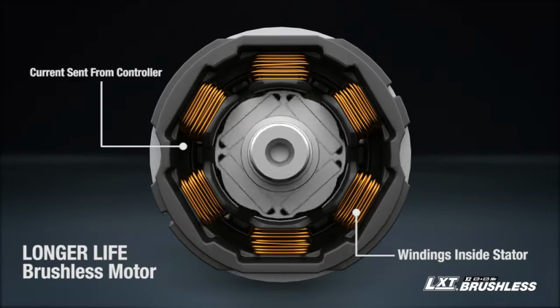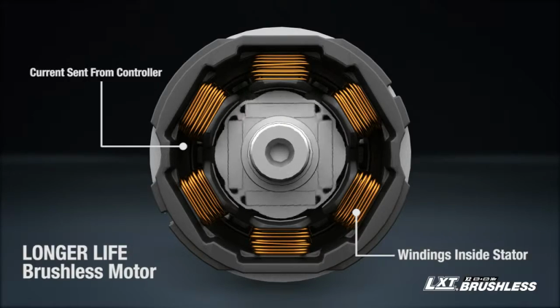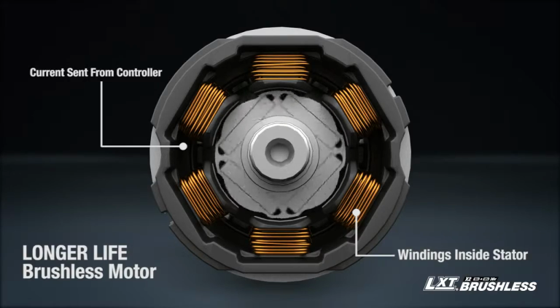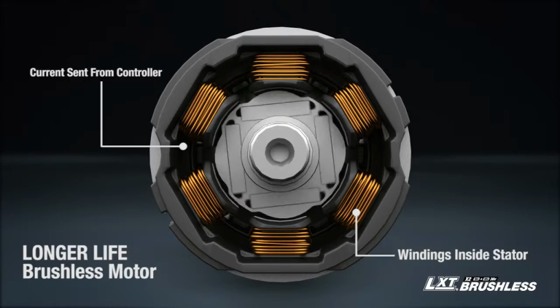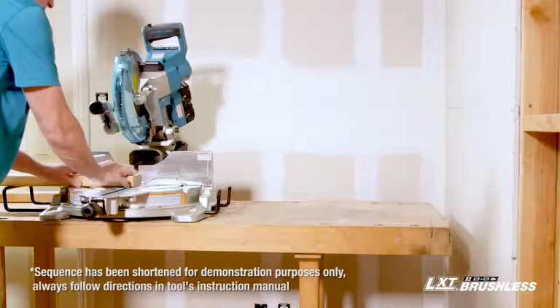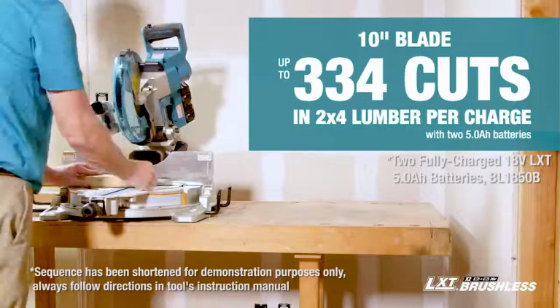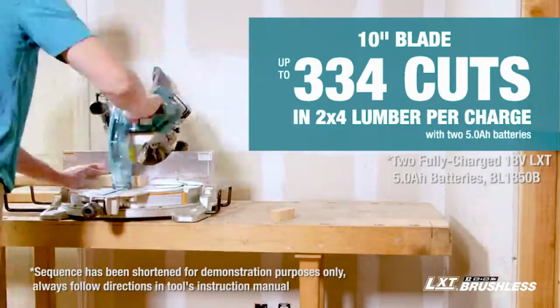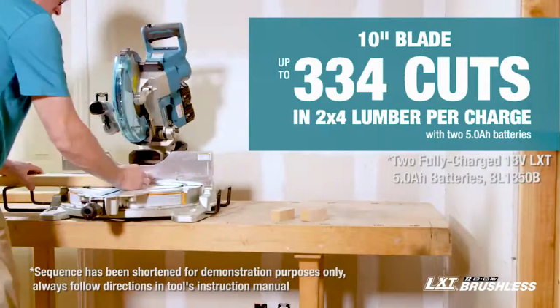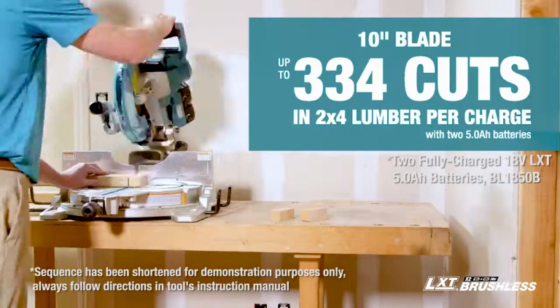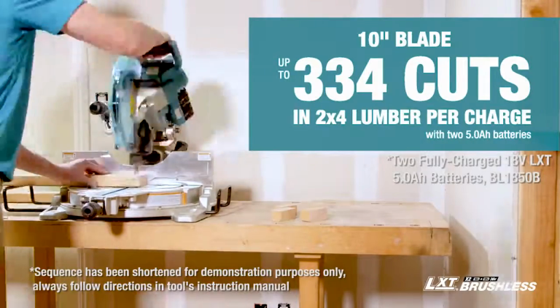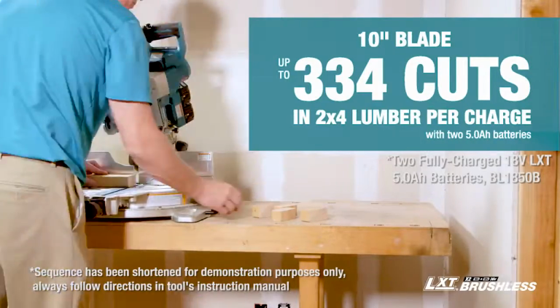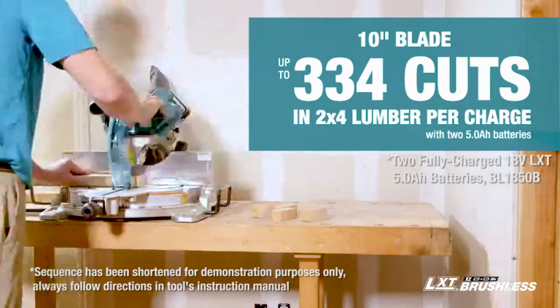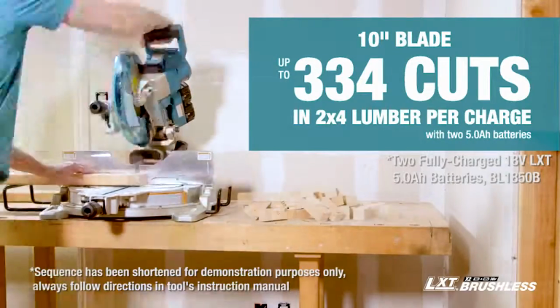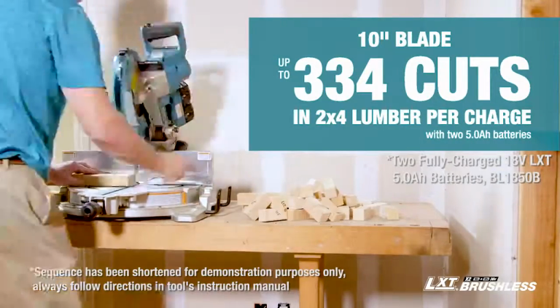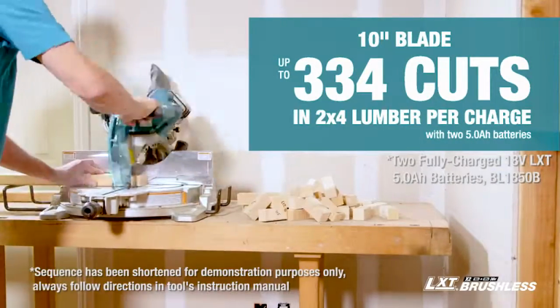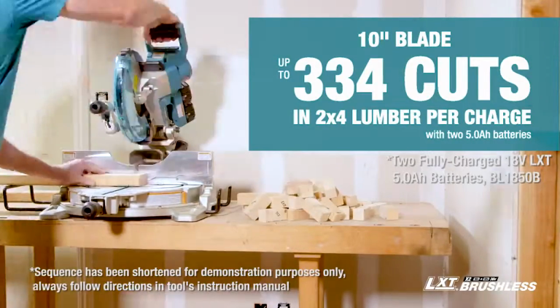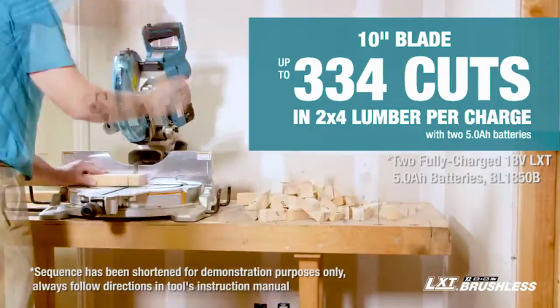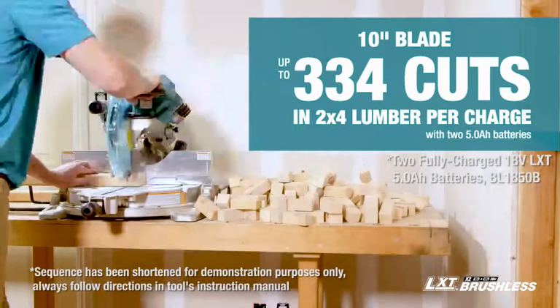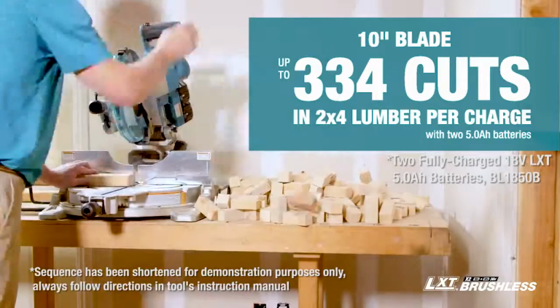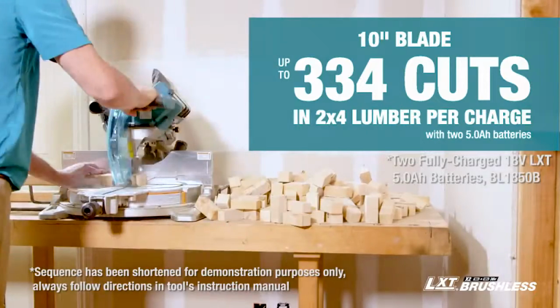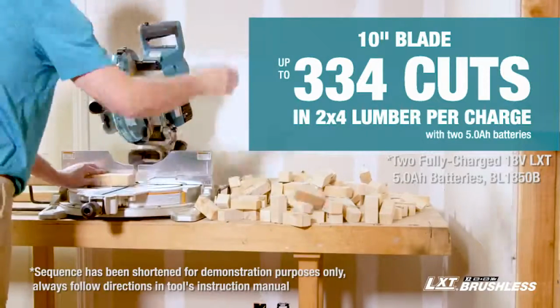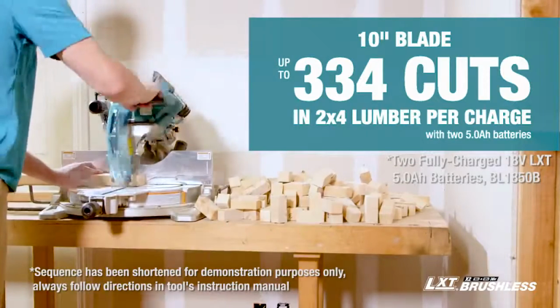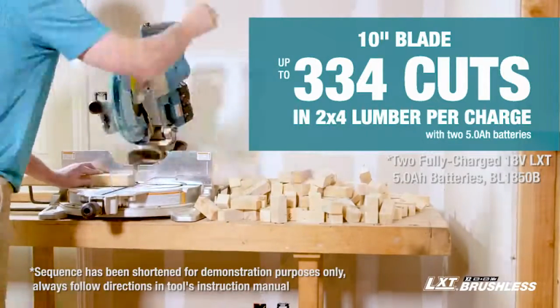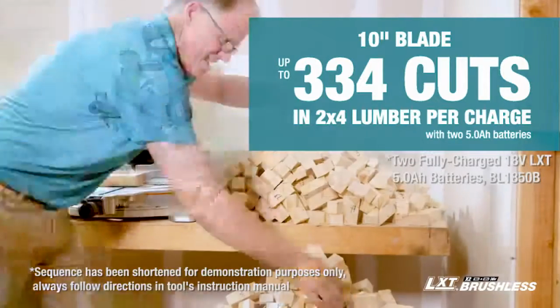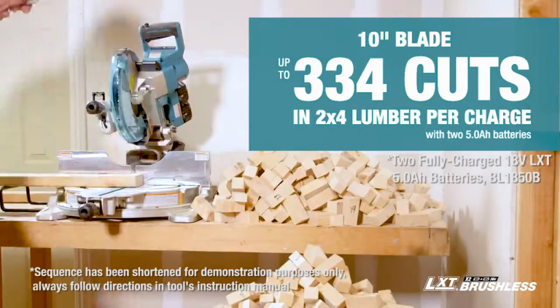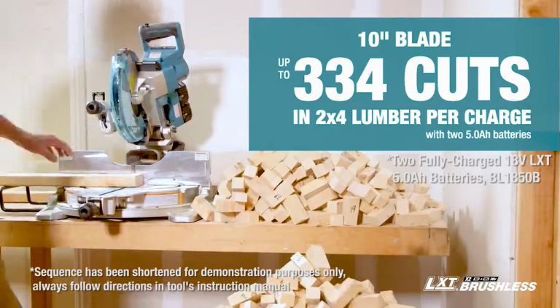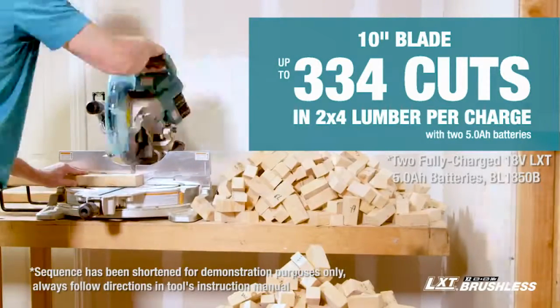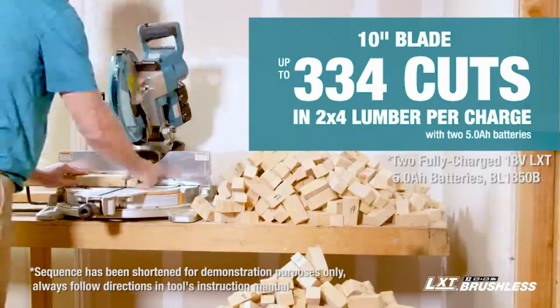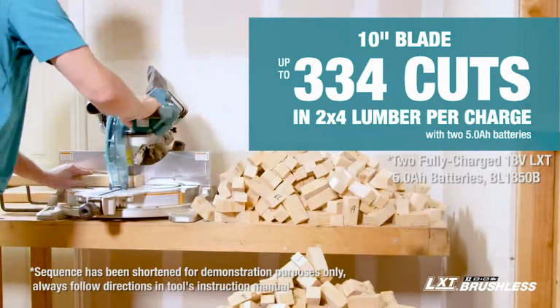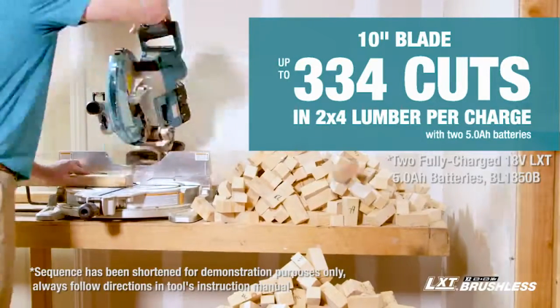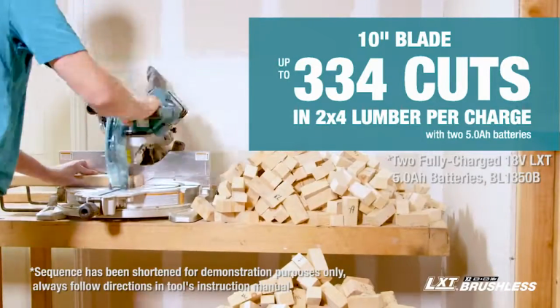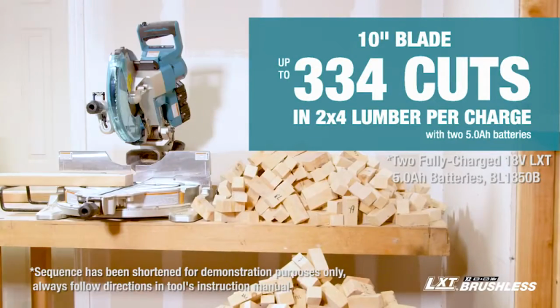With up to 334 cuts of 2x lumber on a single charge, you might work for days without a charge.